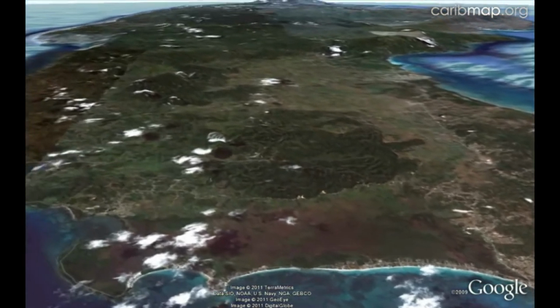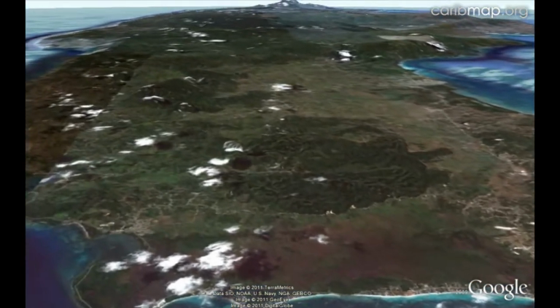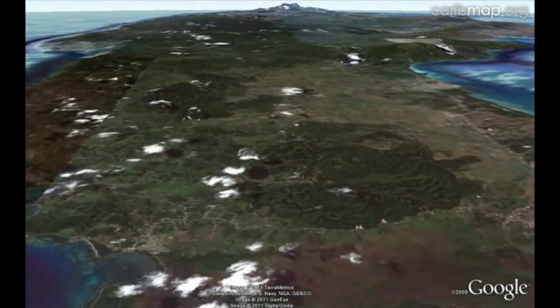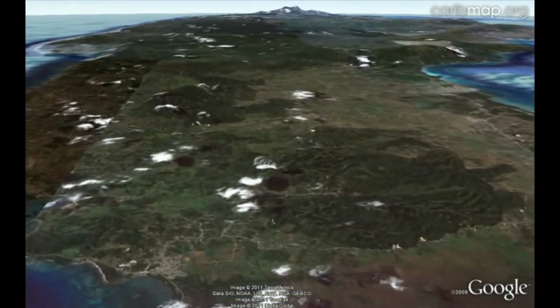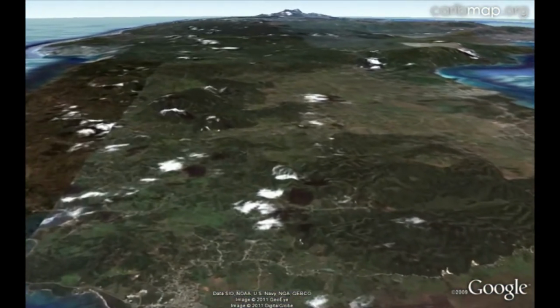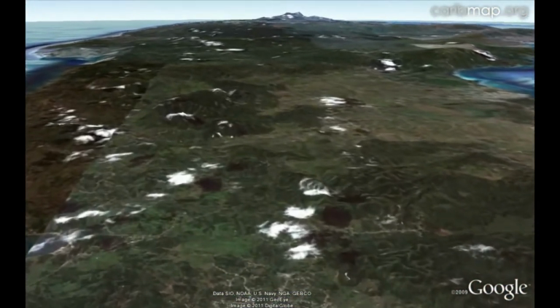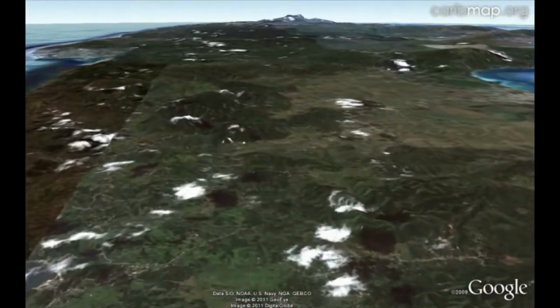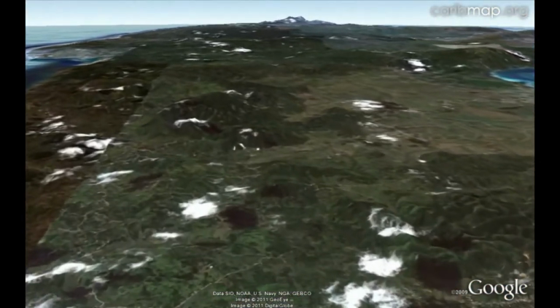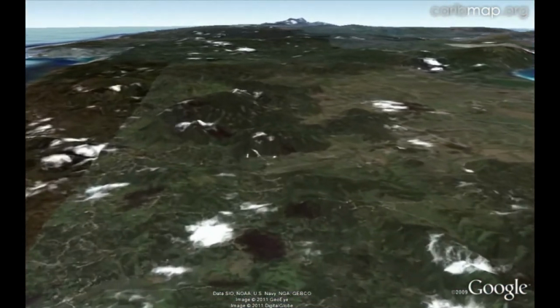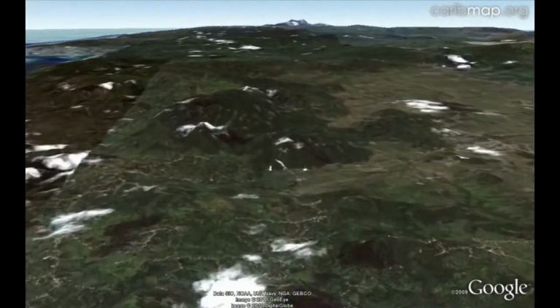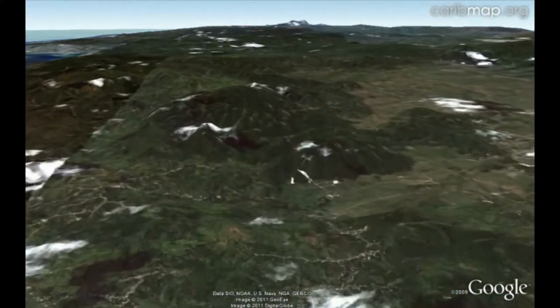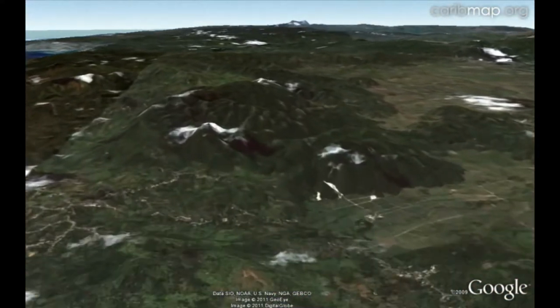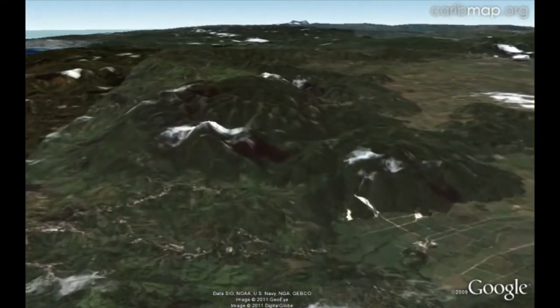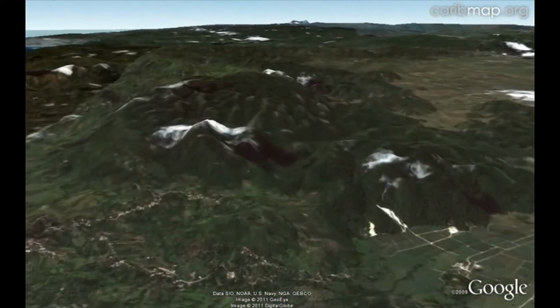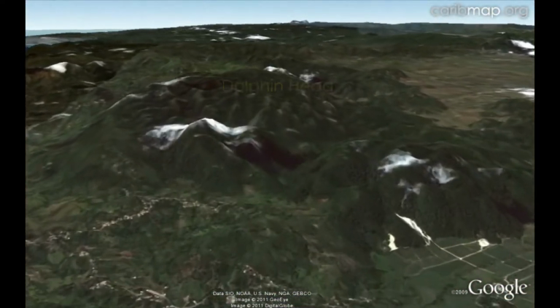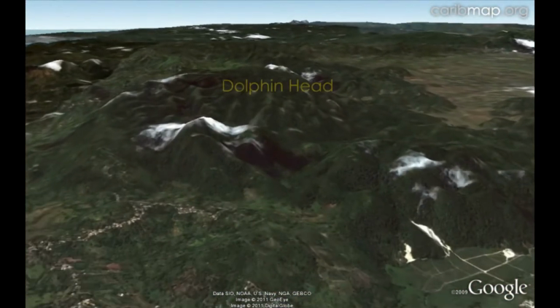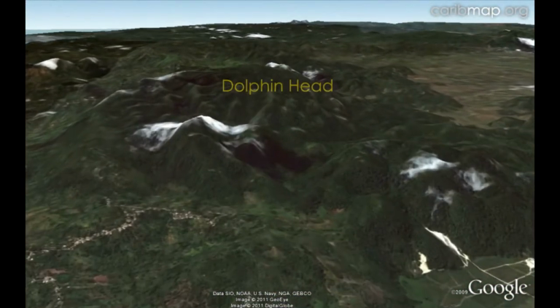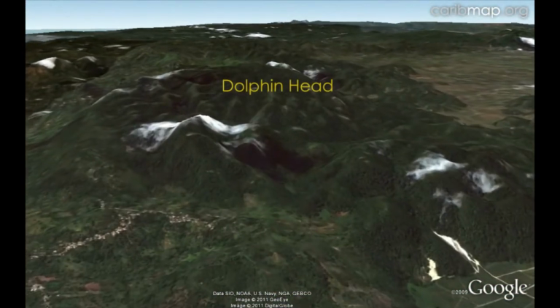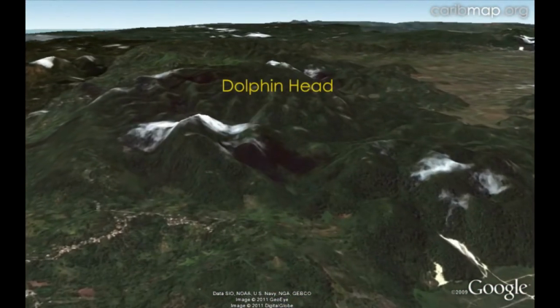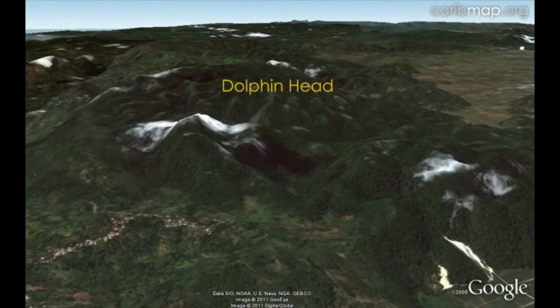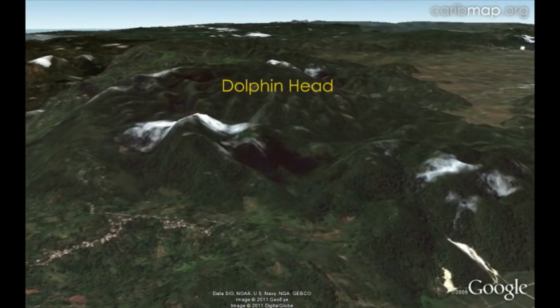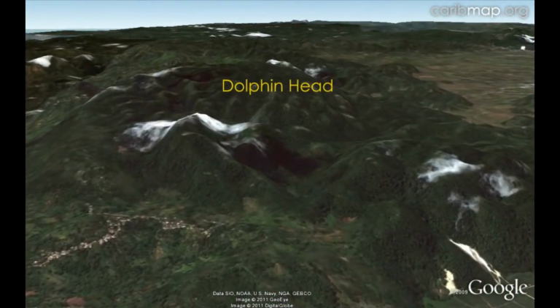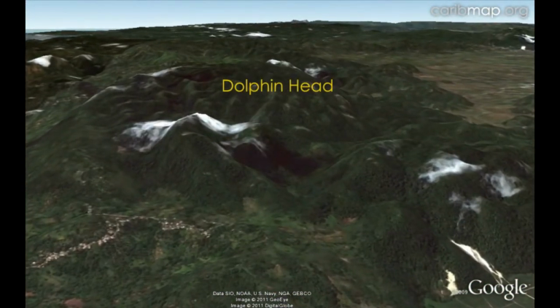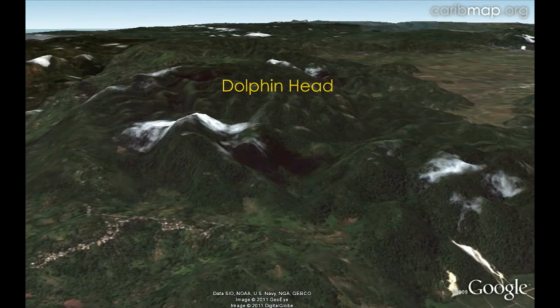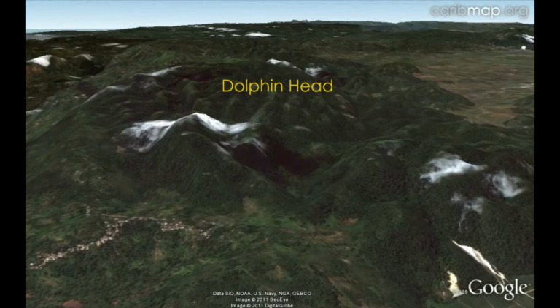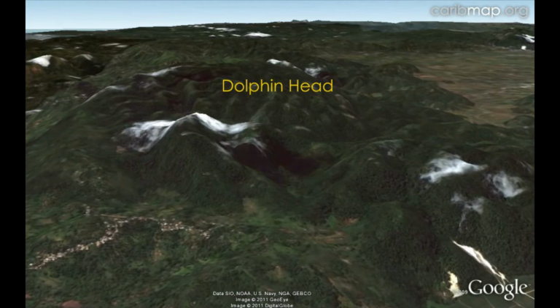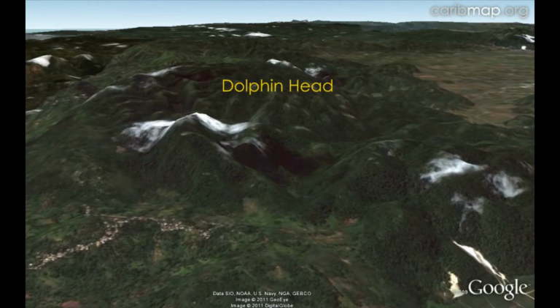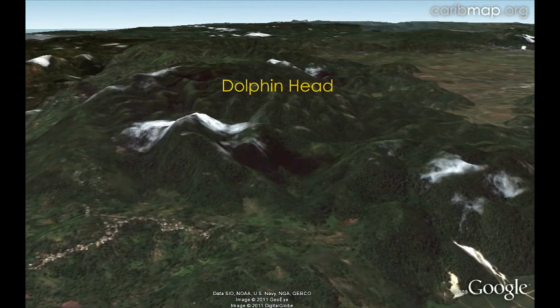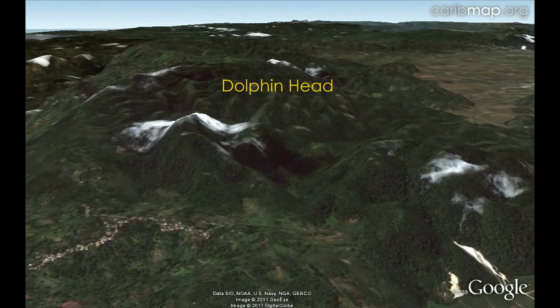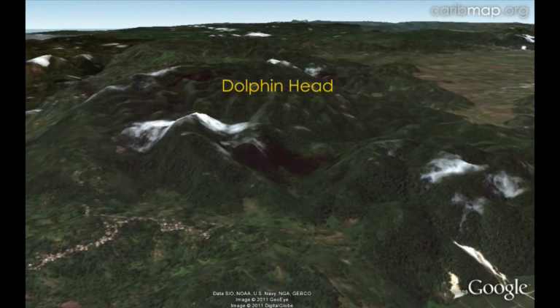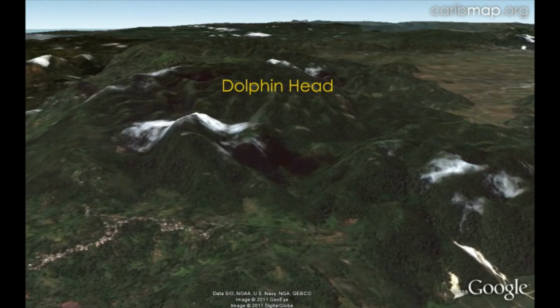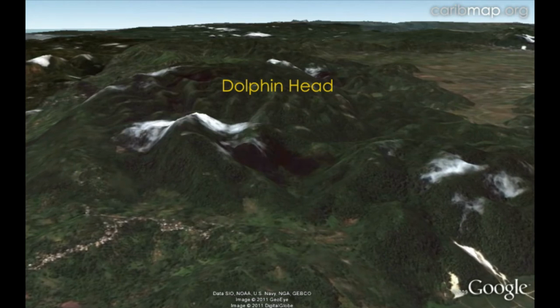Just up to the north and east is an isolated mountain of biological importance called Dolphin Head.